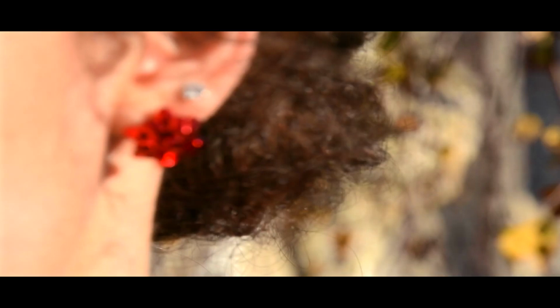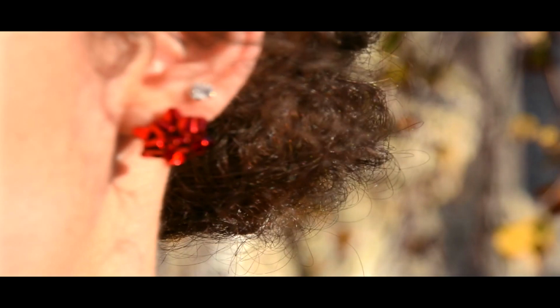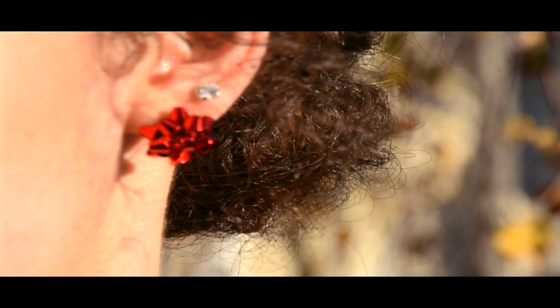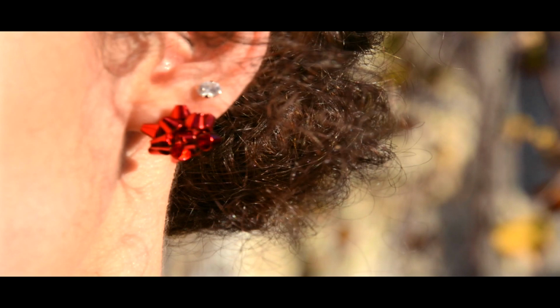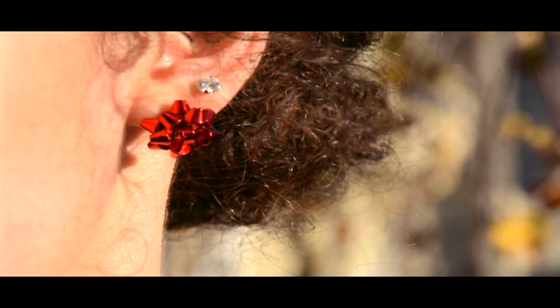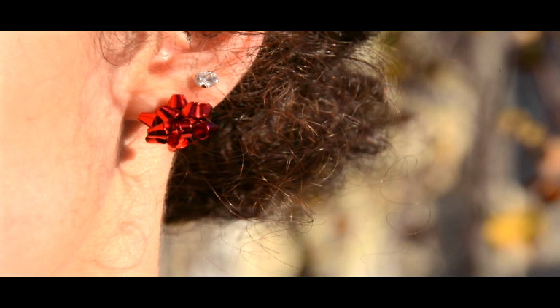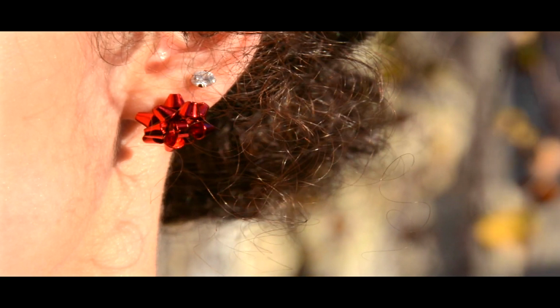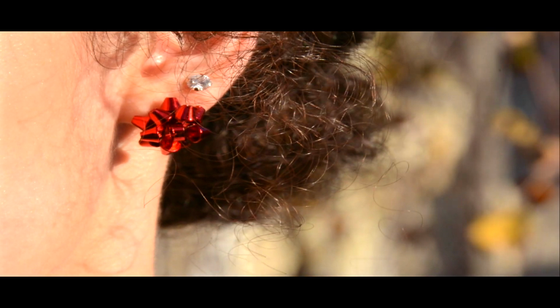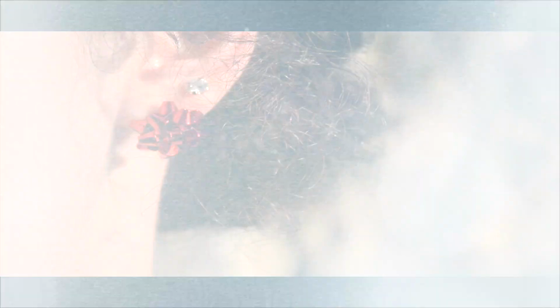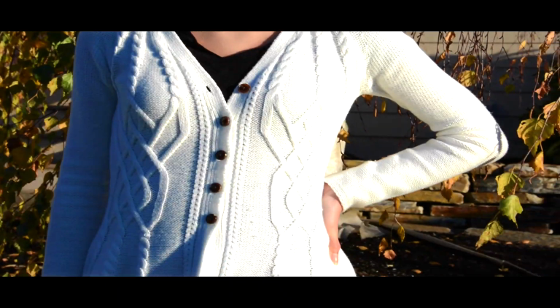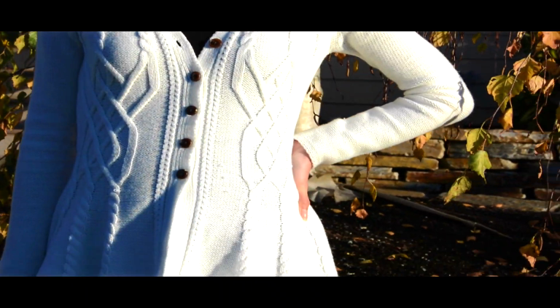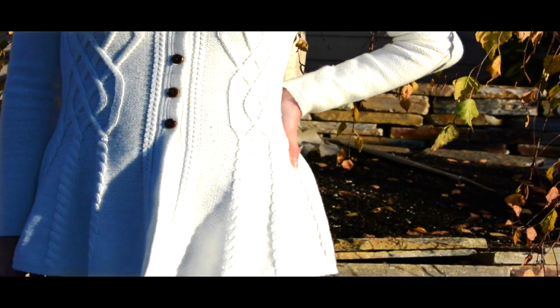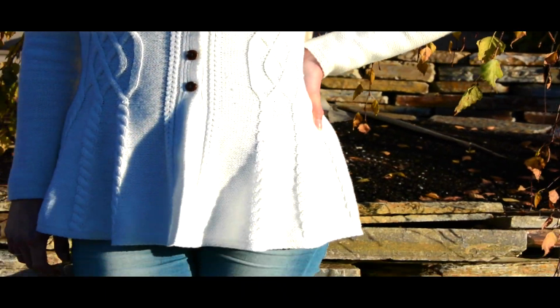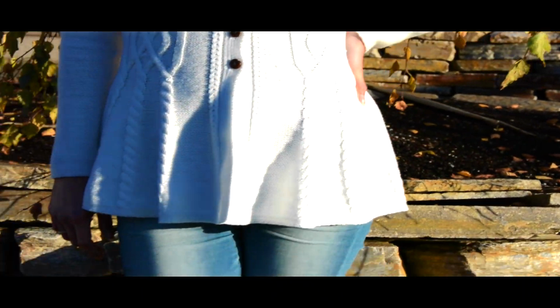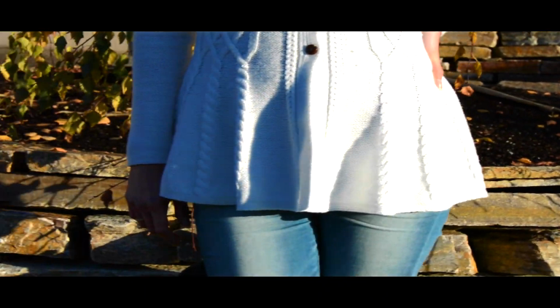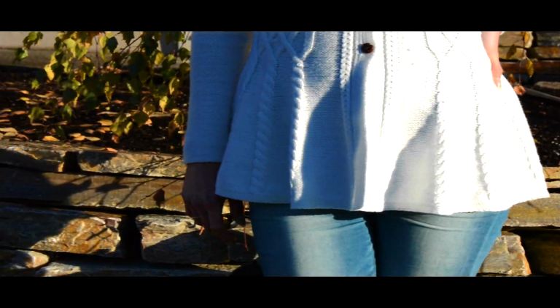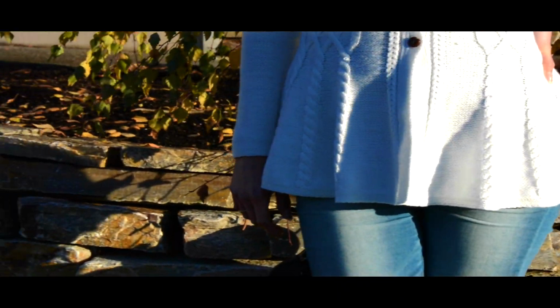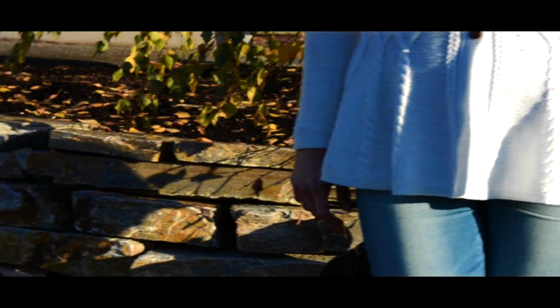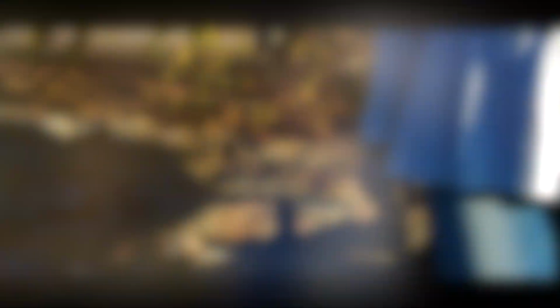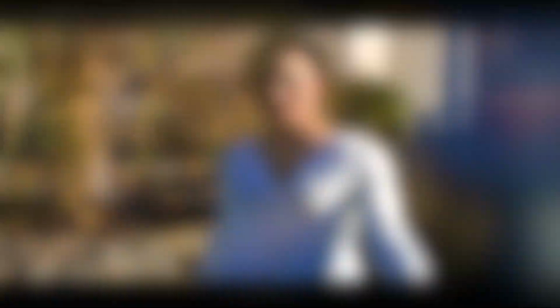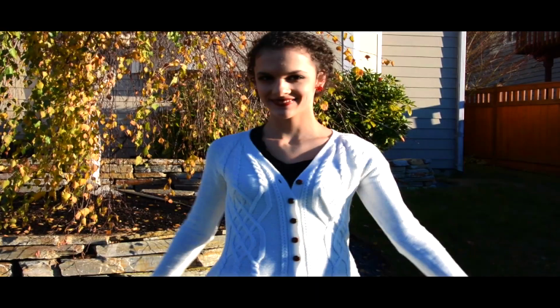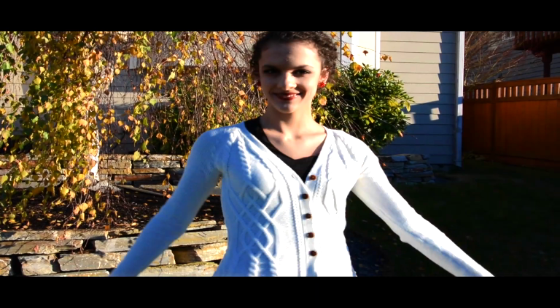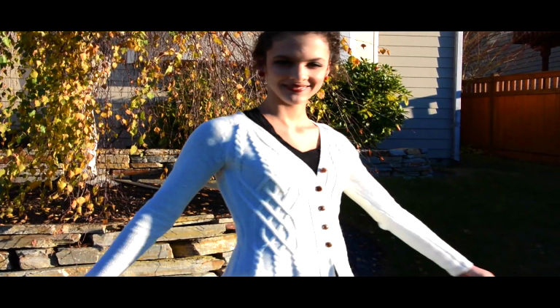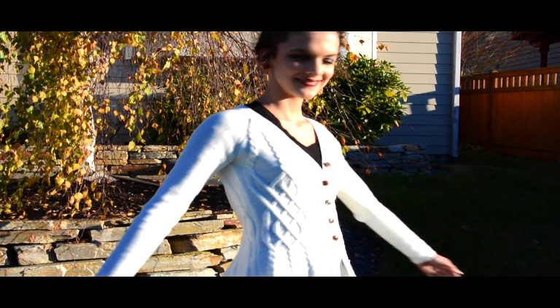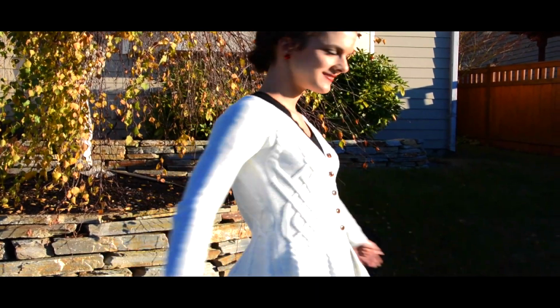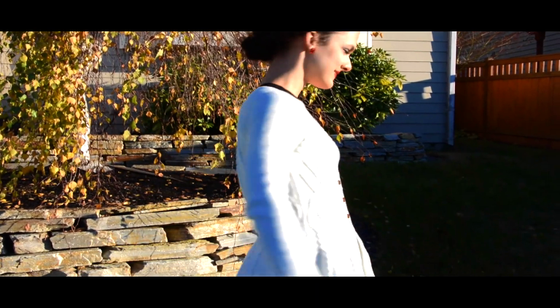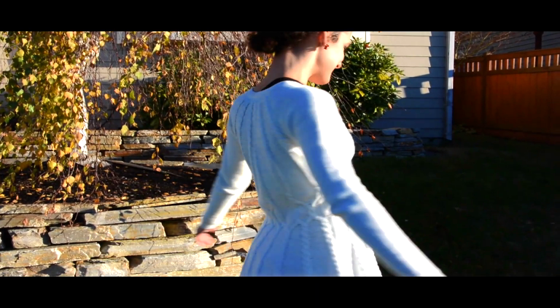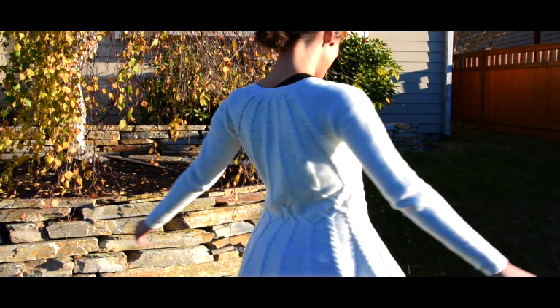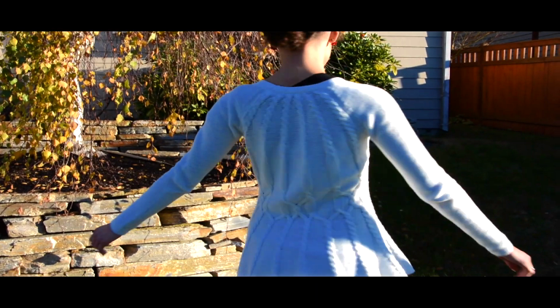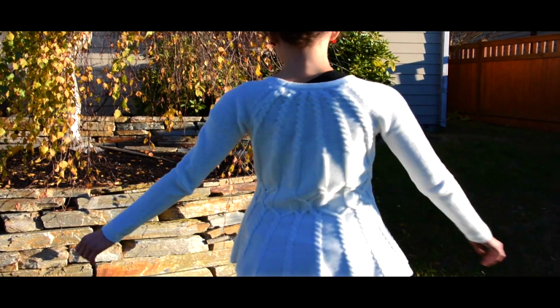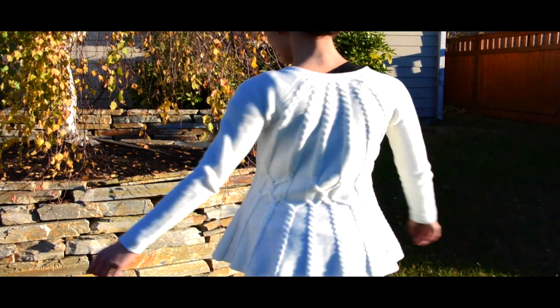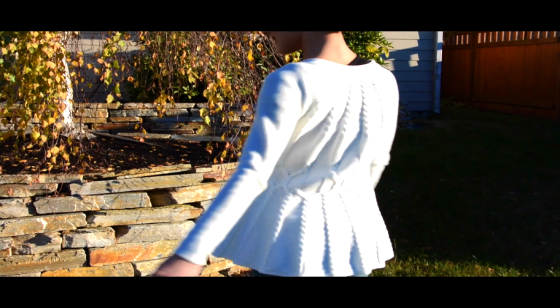Rebecca is wearing some Christmas bow earrings from Kohl's, a cream sweater from Macy's, as well as some American Eagle jeans.